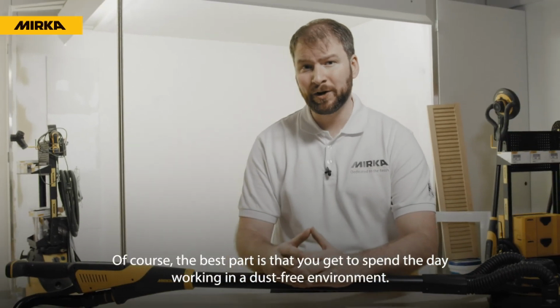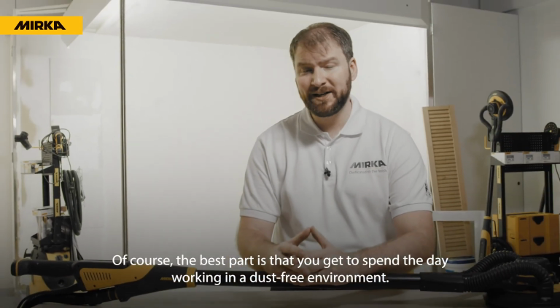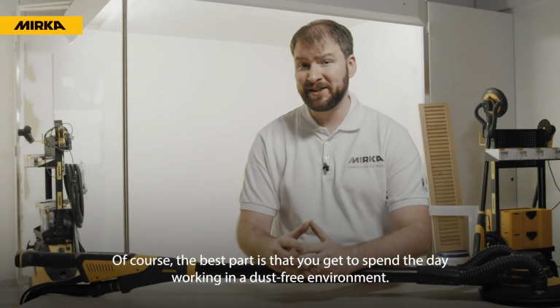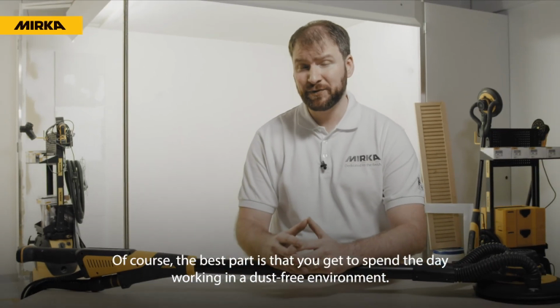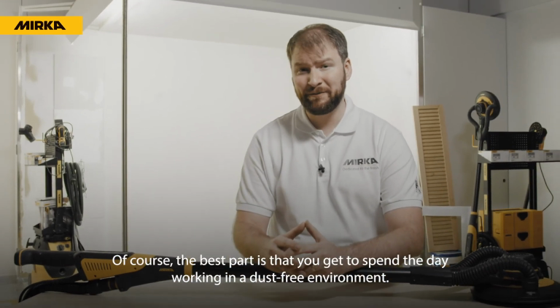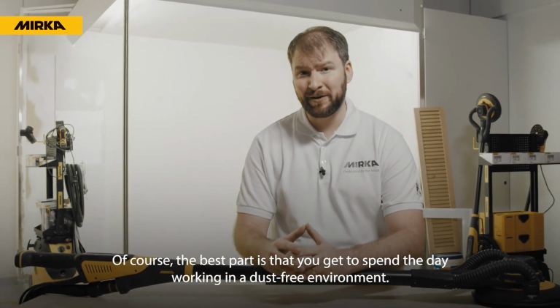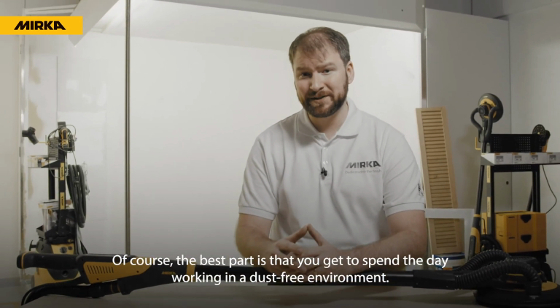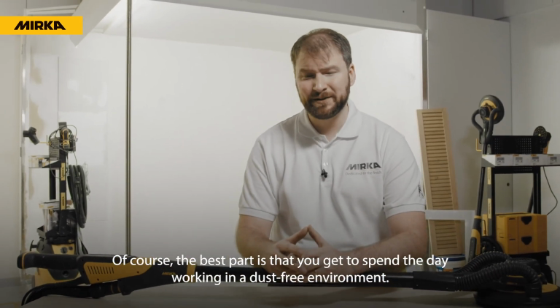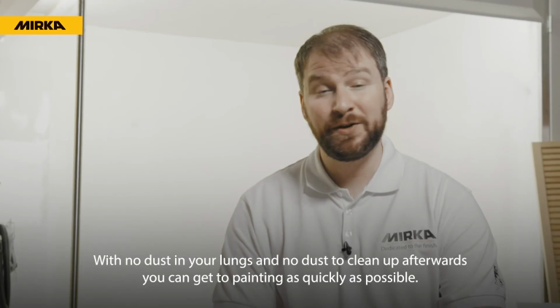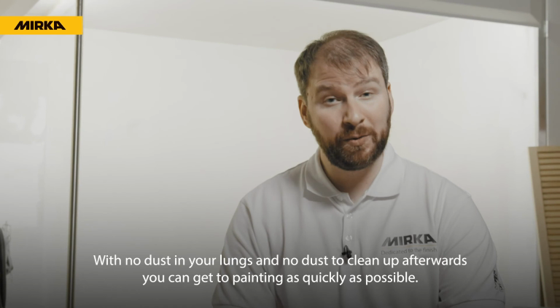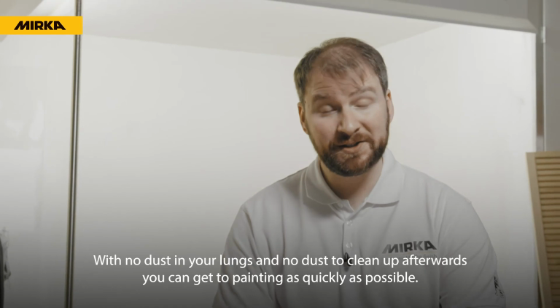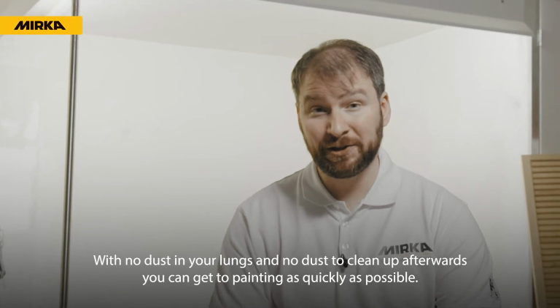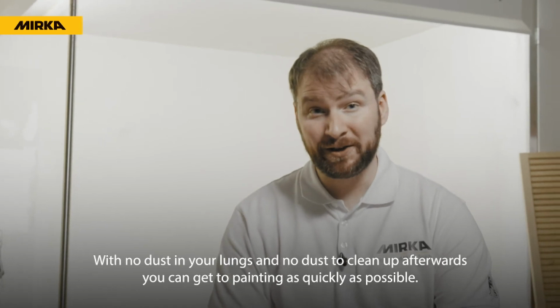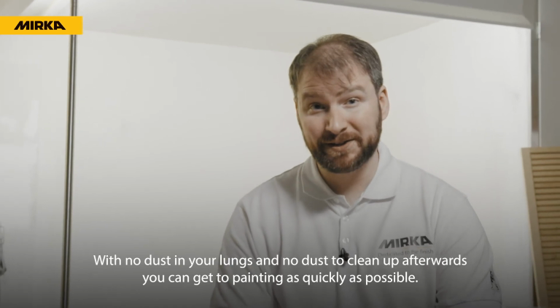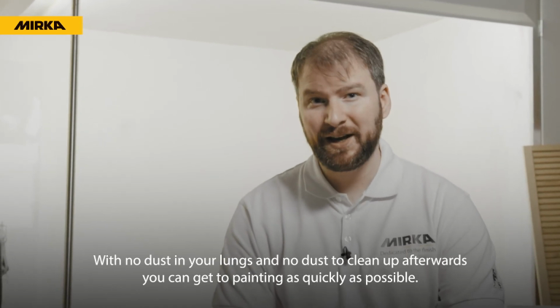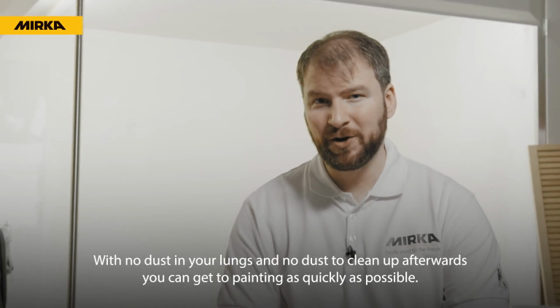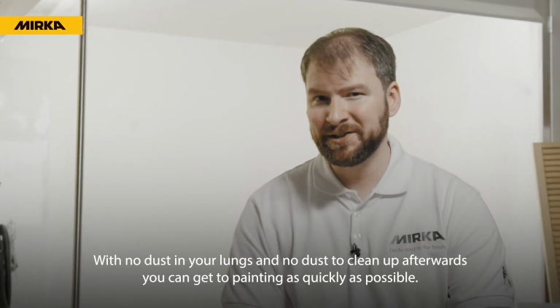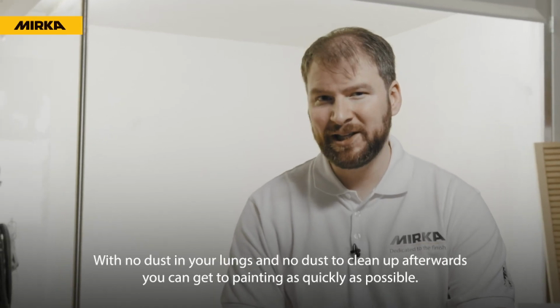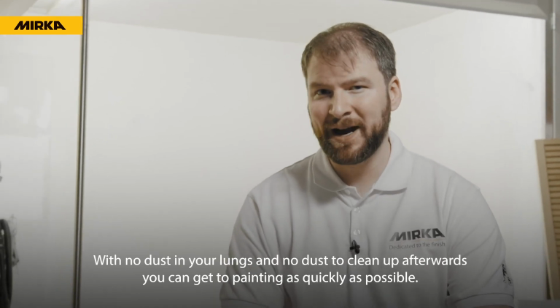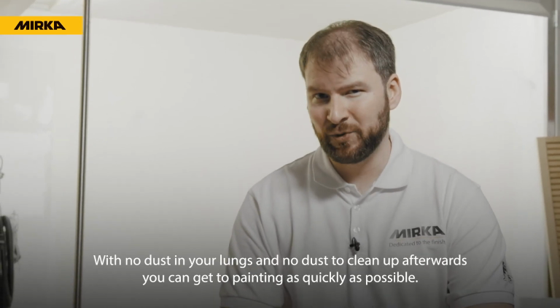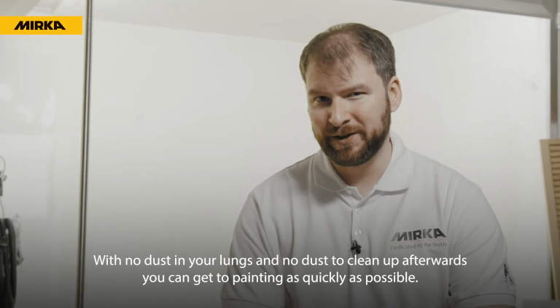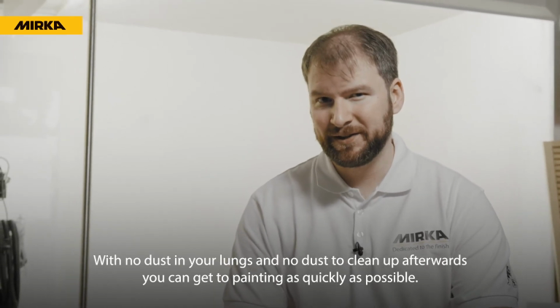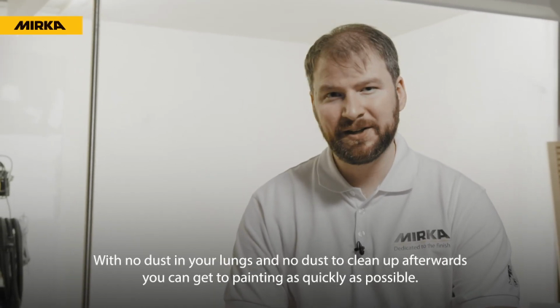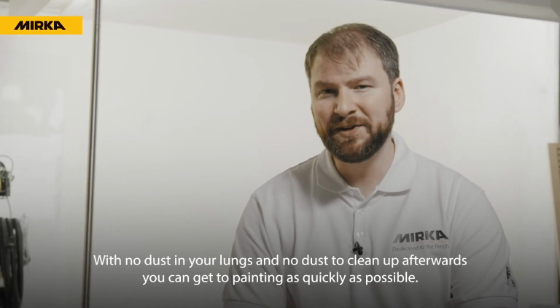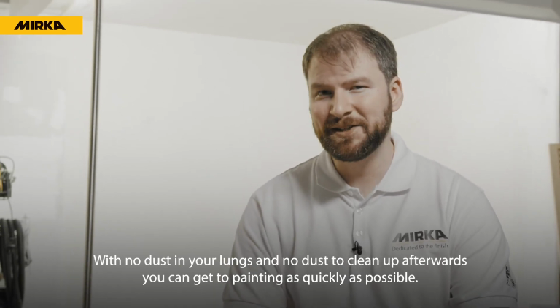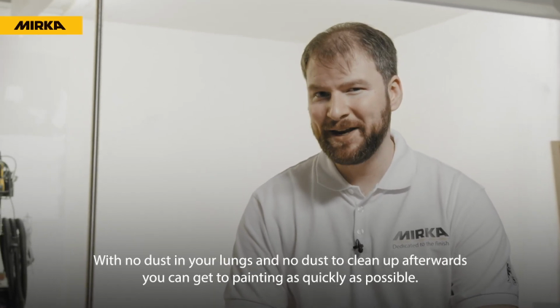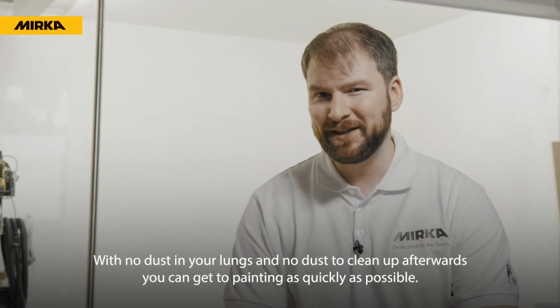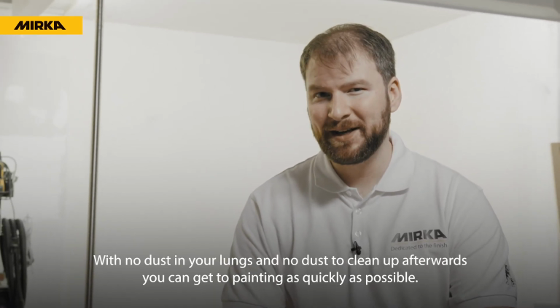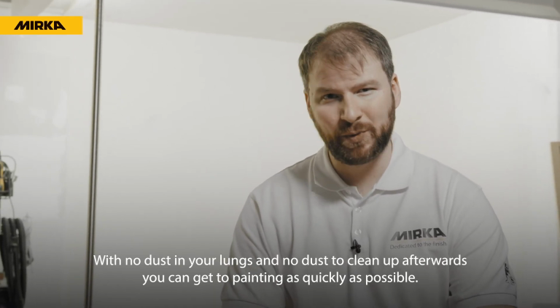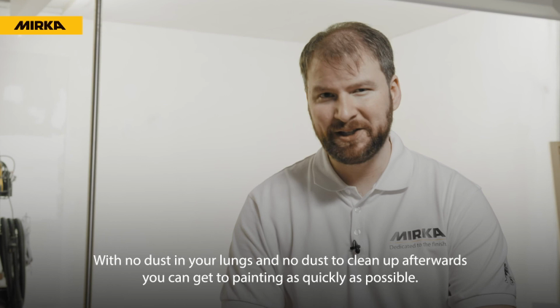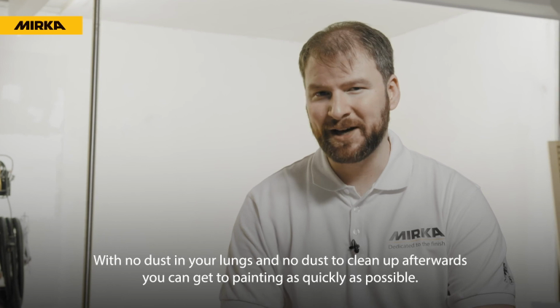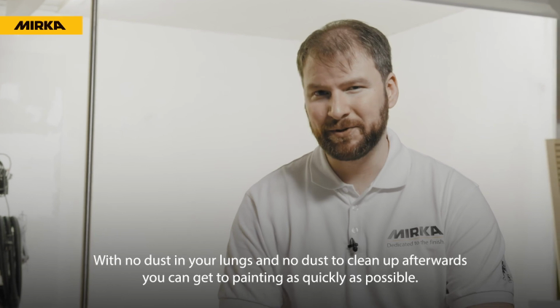Of course, the best part is that you get to spend the day working in a dust-free environment — with no dust in your lungs and no dust to clean up afterwards. You can get to painting as quickly as possible.